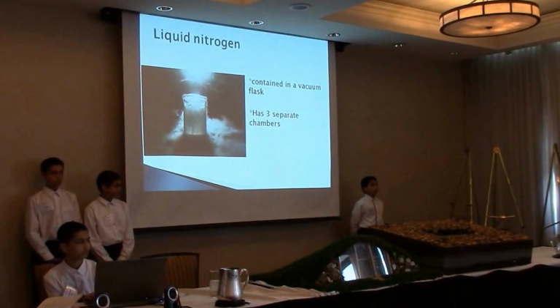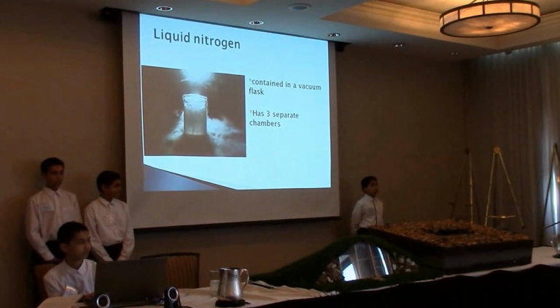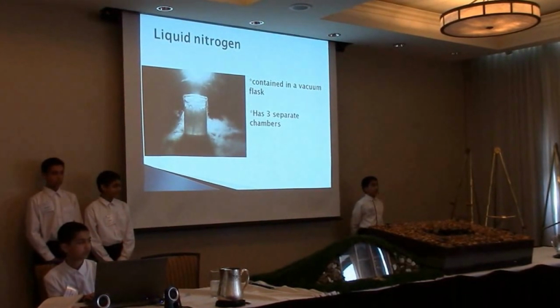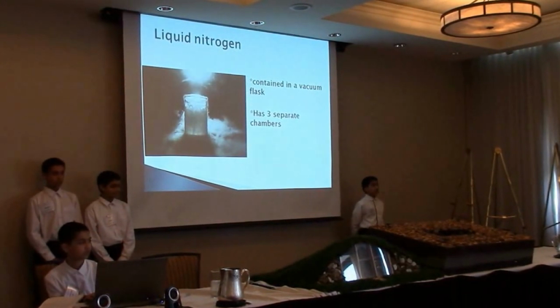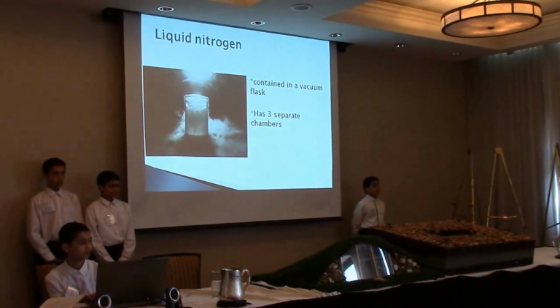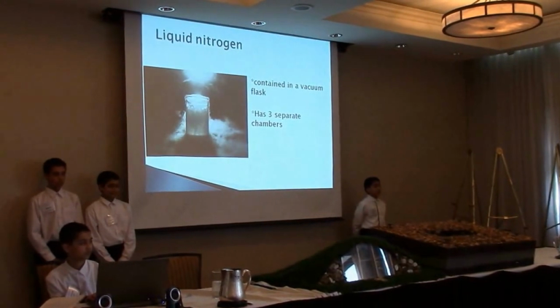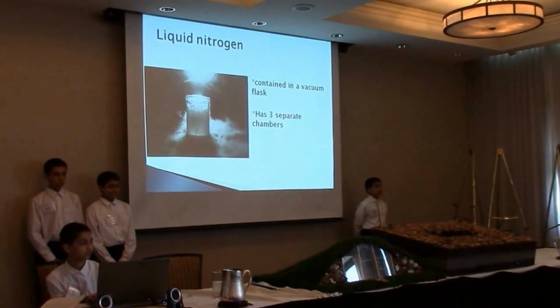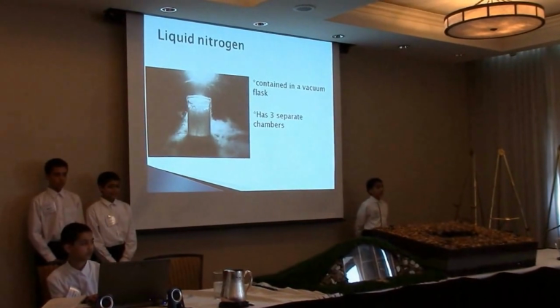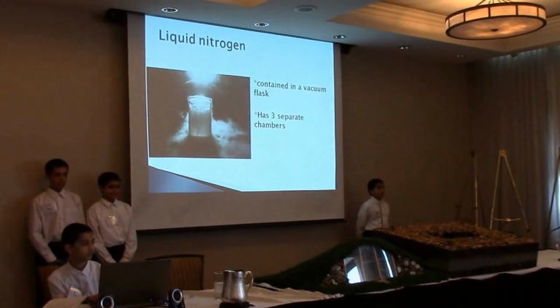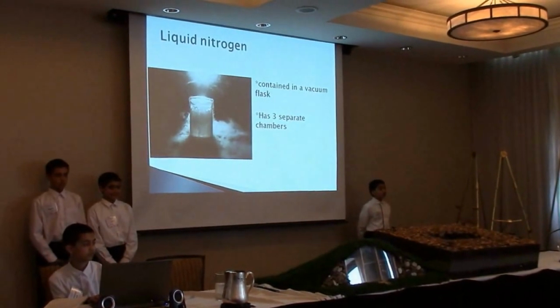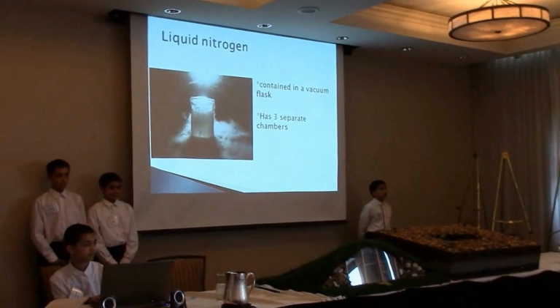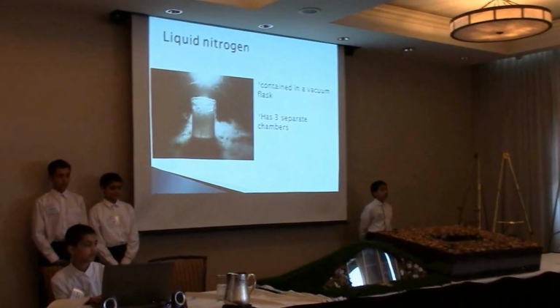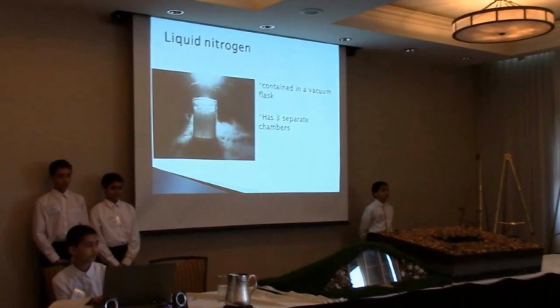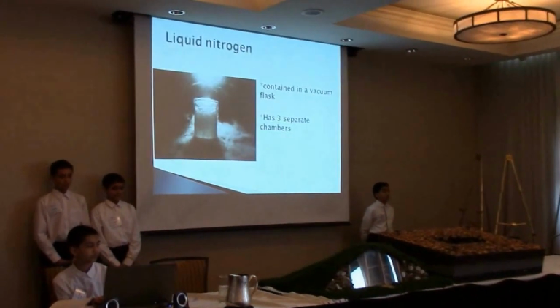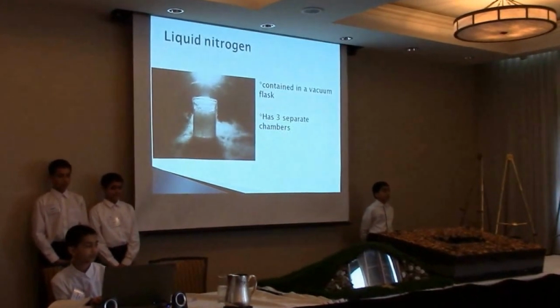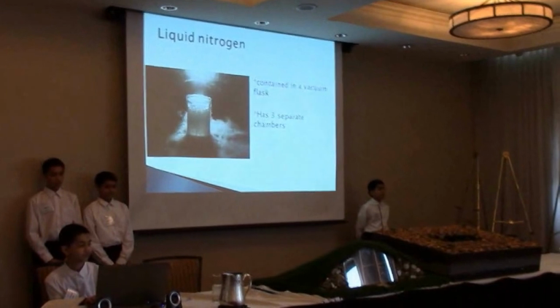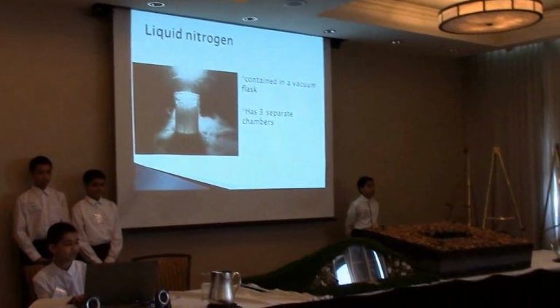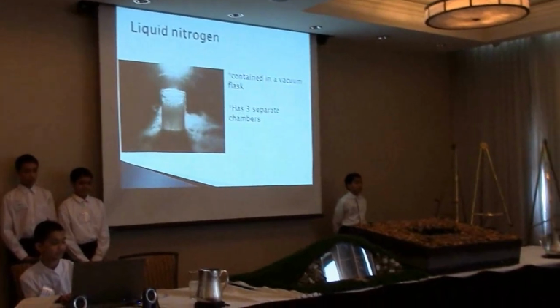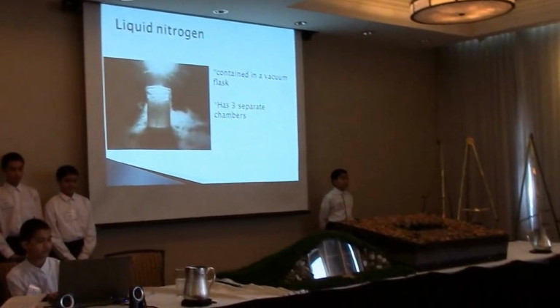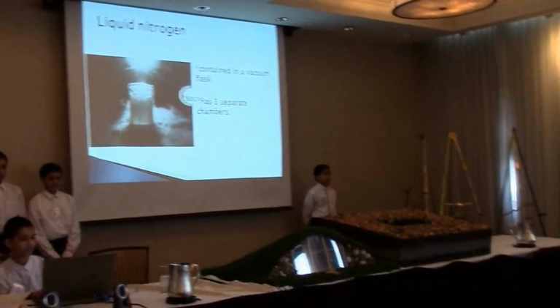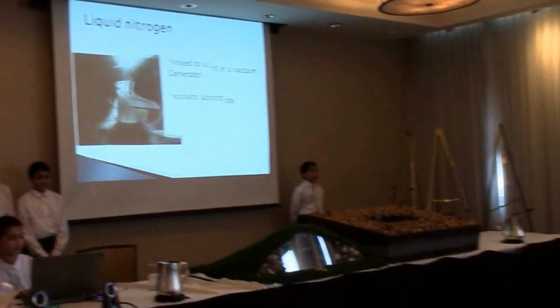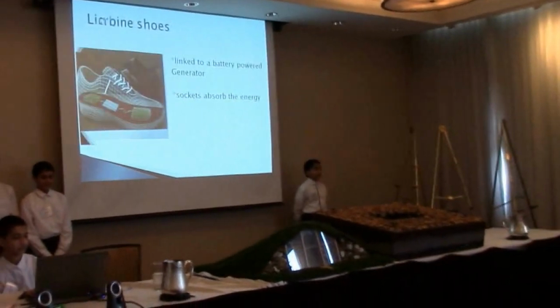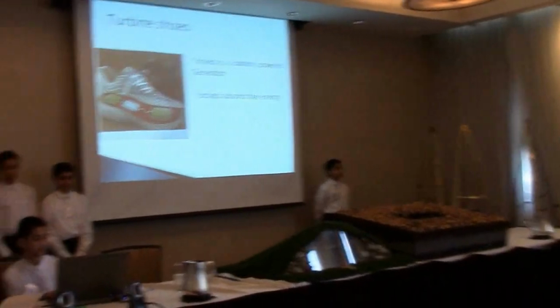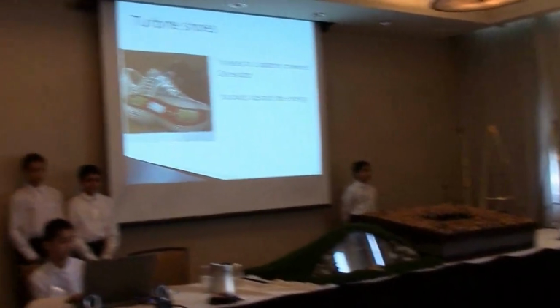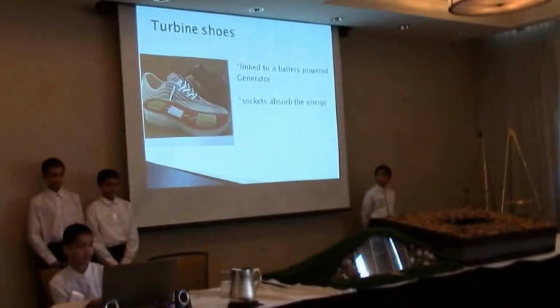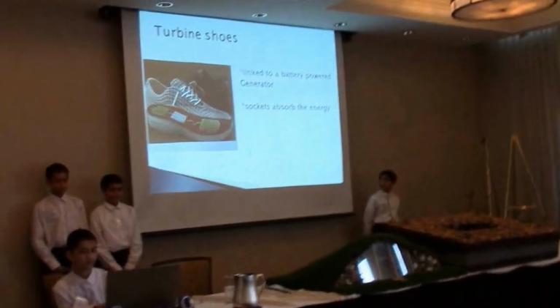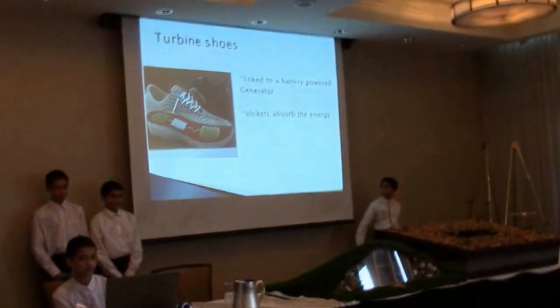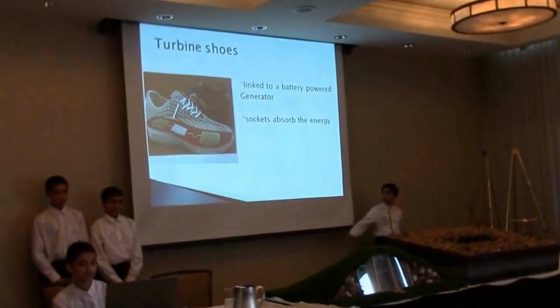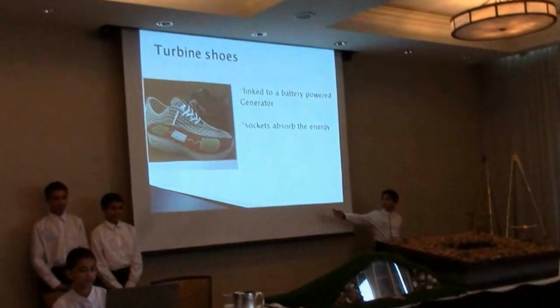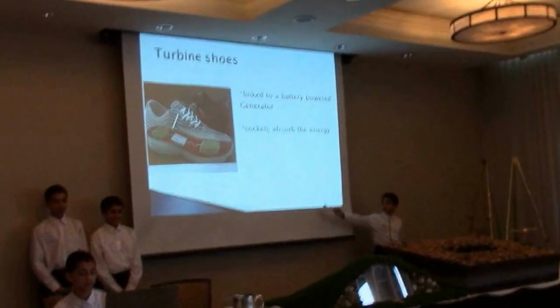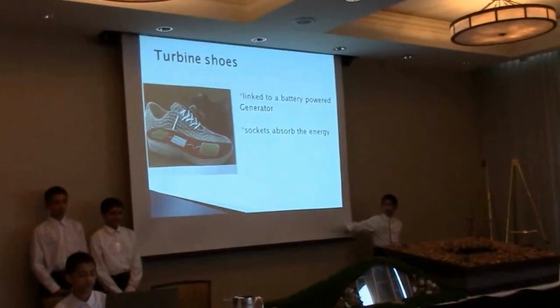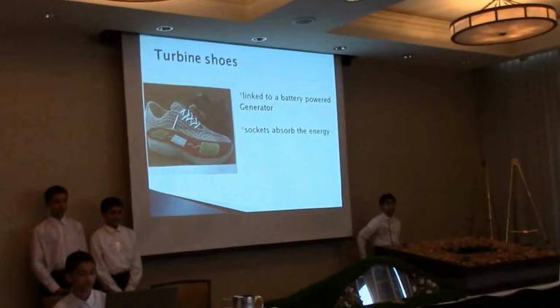Underneath our floors there will be a turbine, and linked to that turbine there will be a generator. Every step we take, the turbine will spin, creating free electricity.